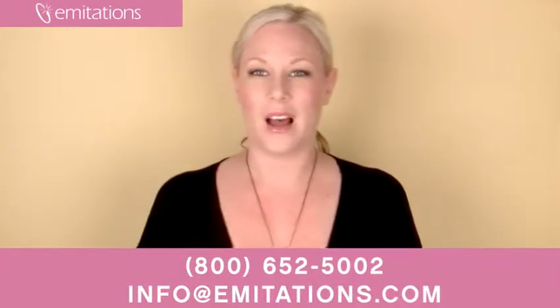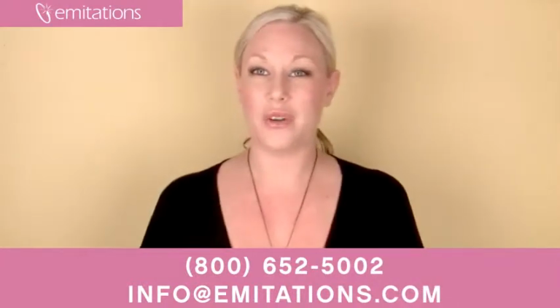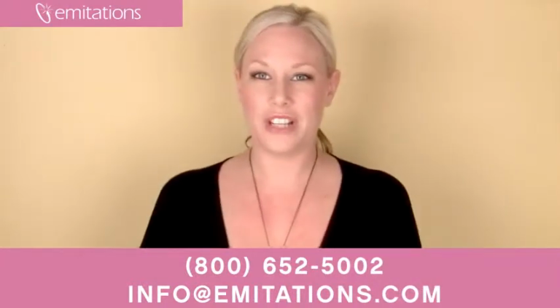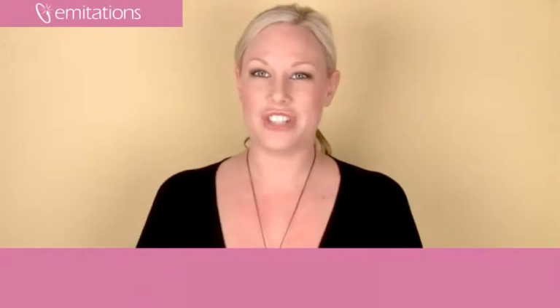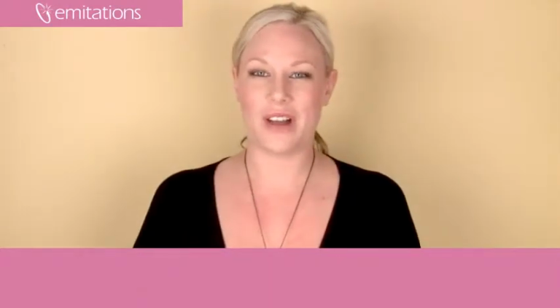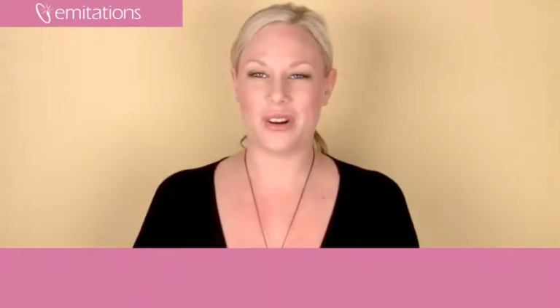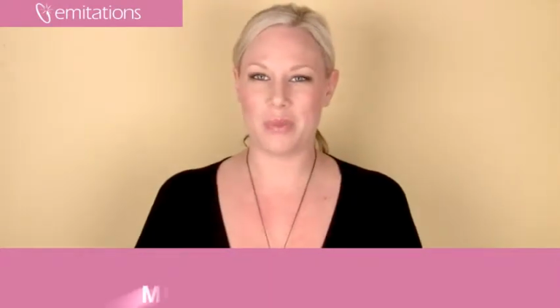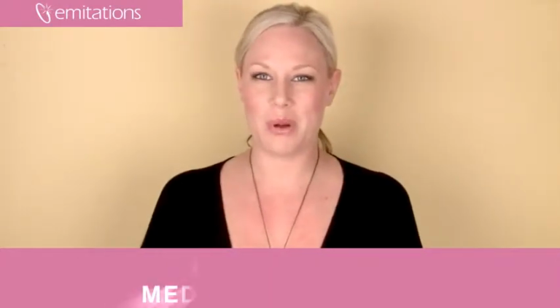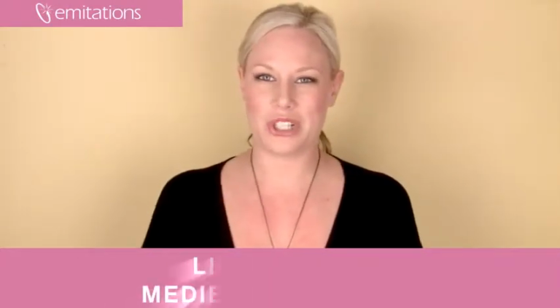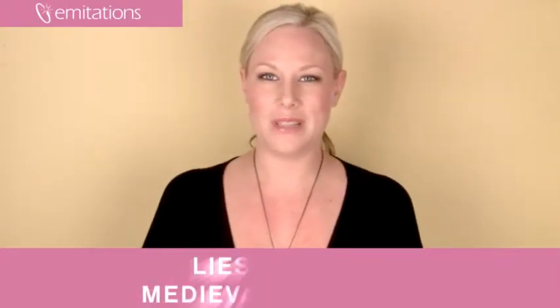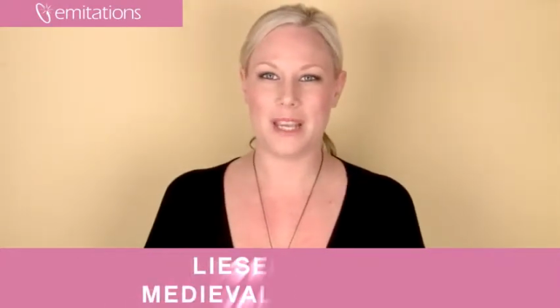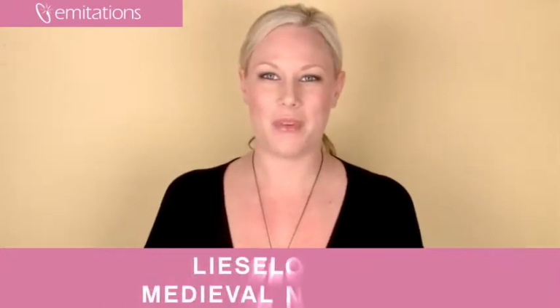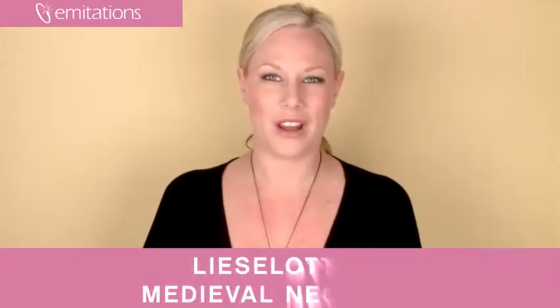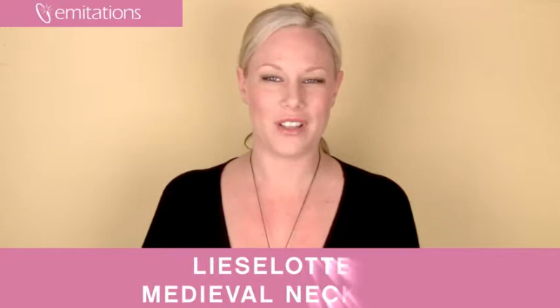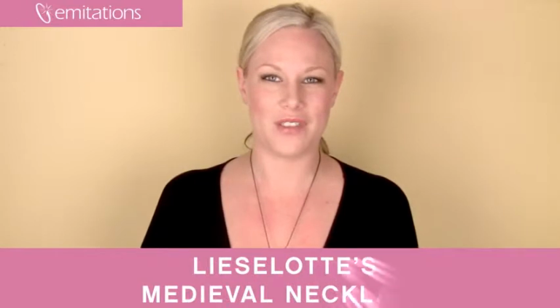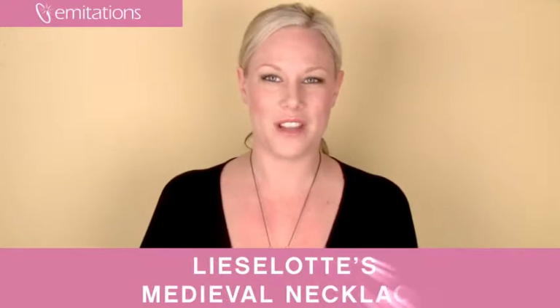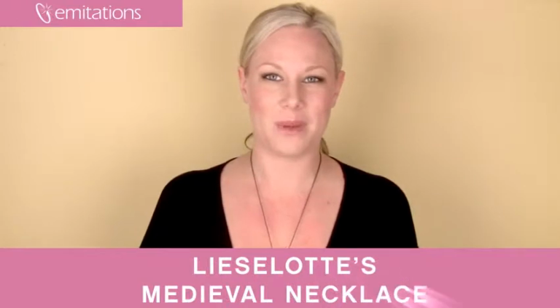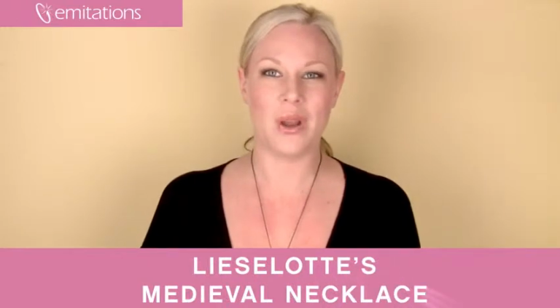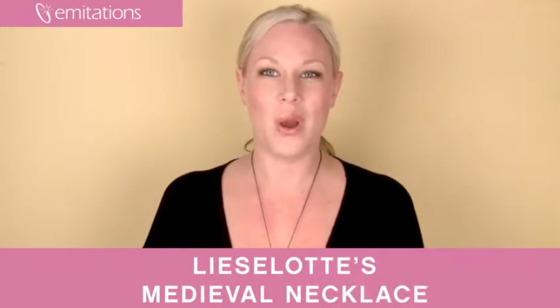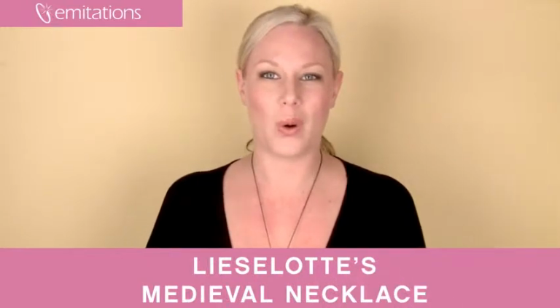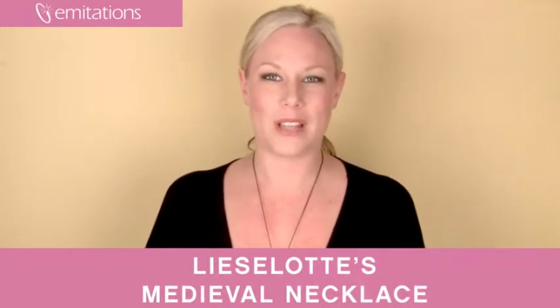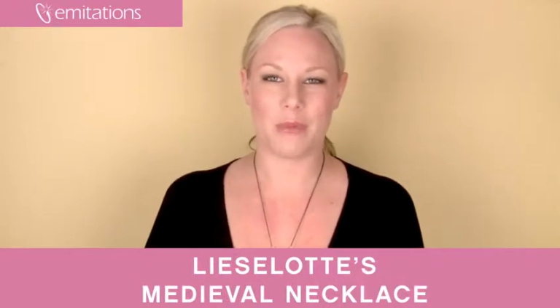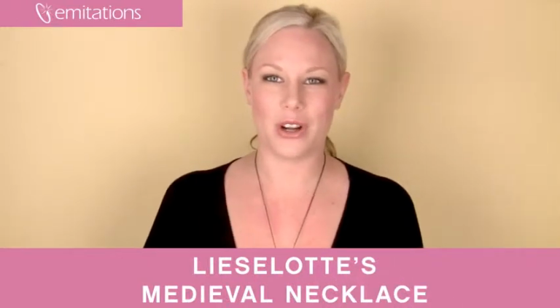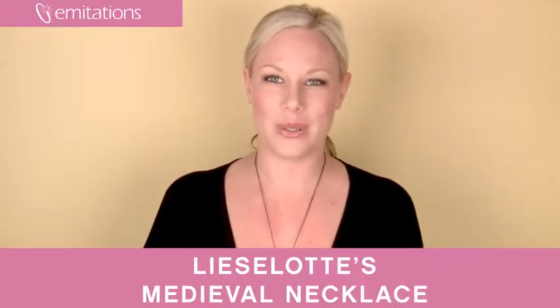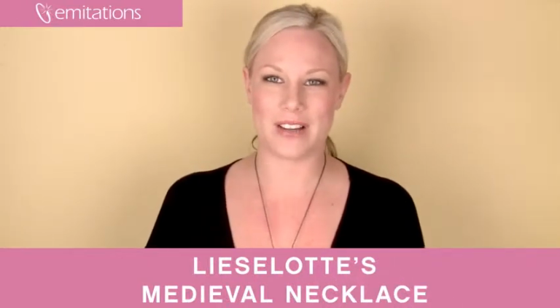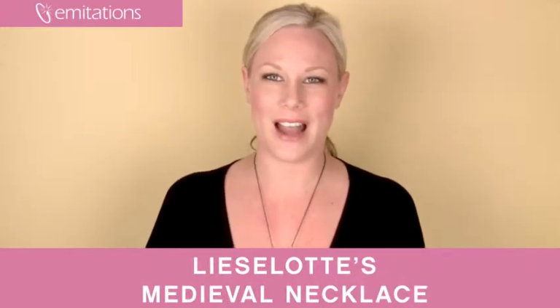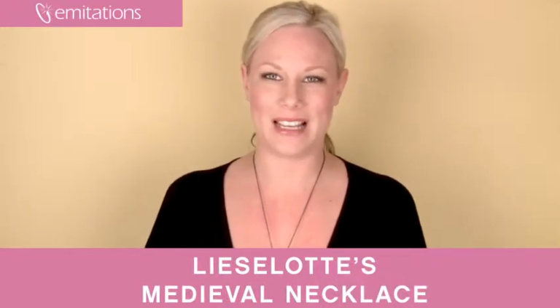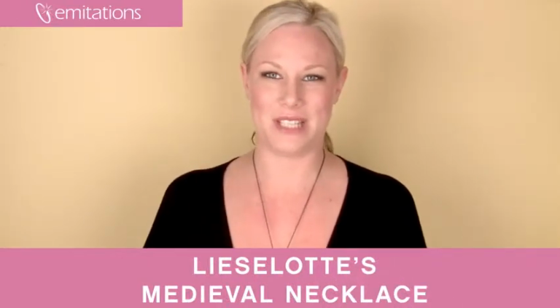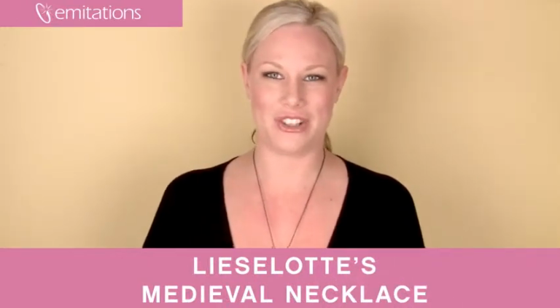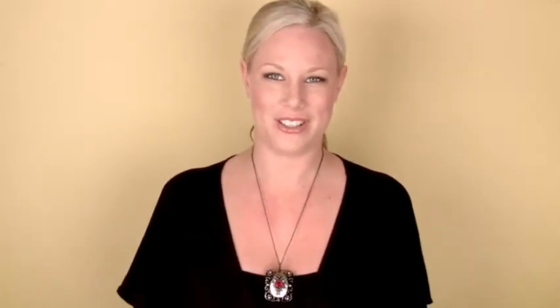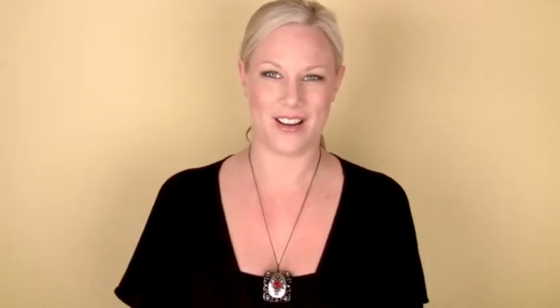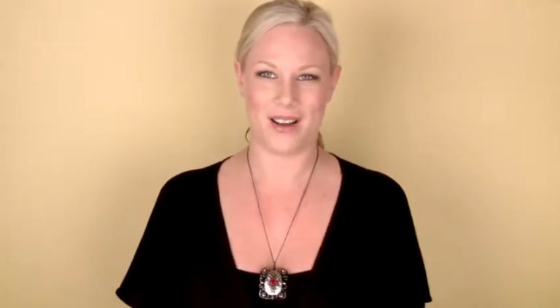Don't forget to check out our current promotions, become a fan of us on Facebook, or sign up for our newsletter at imitations.com.